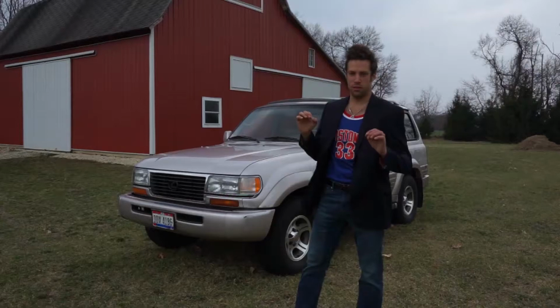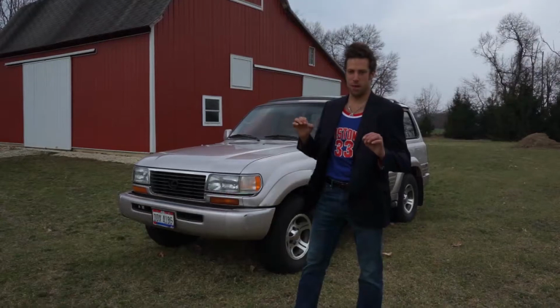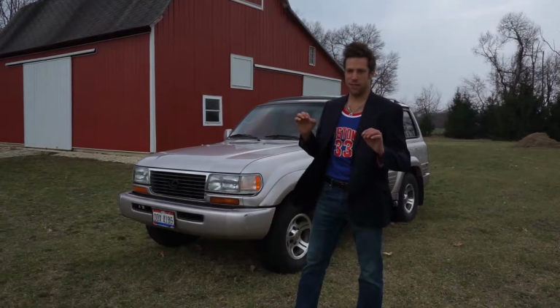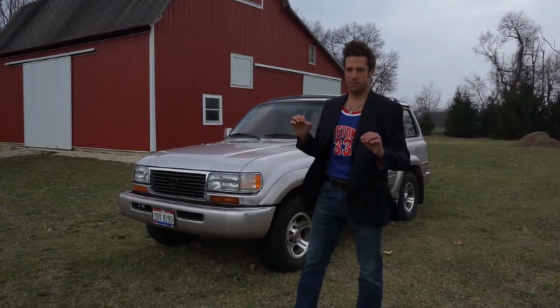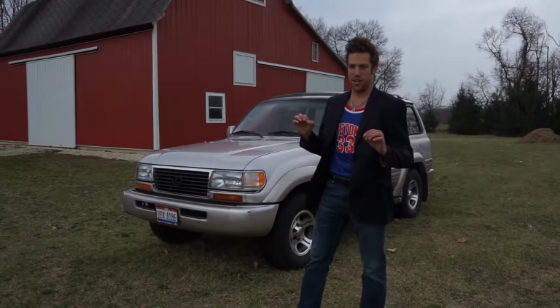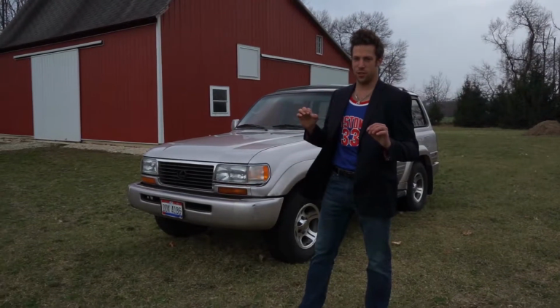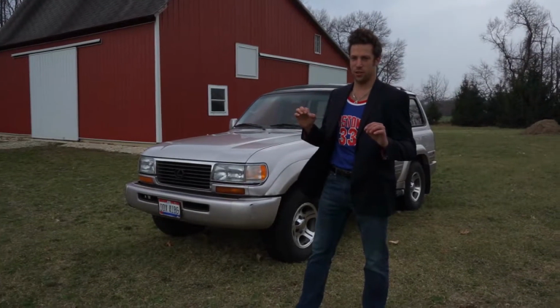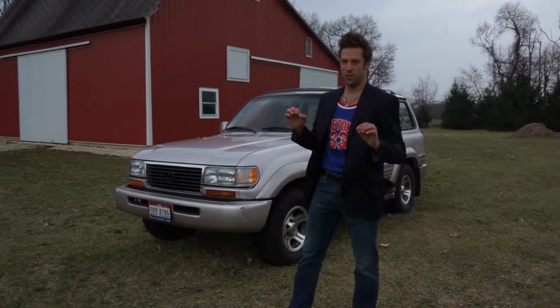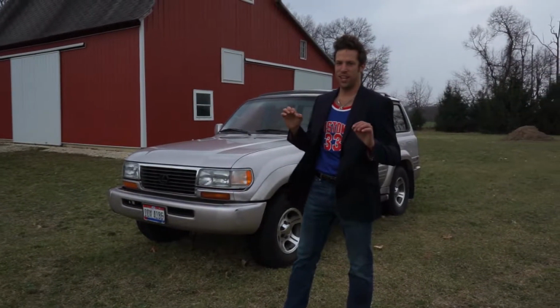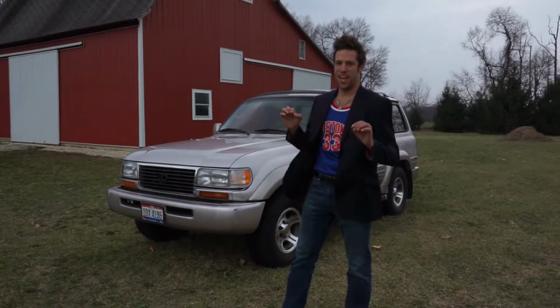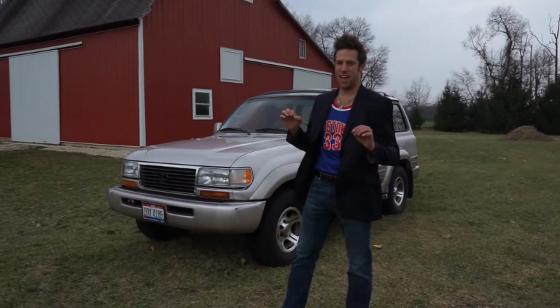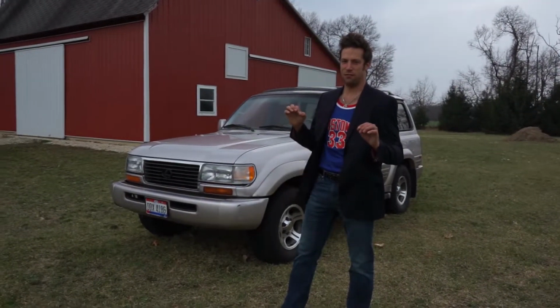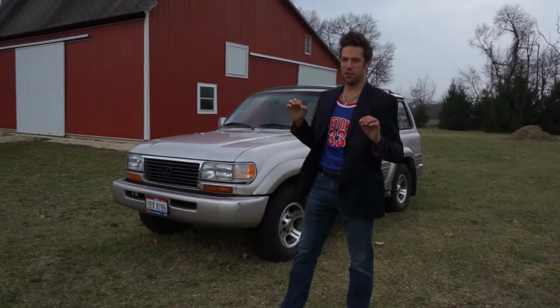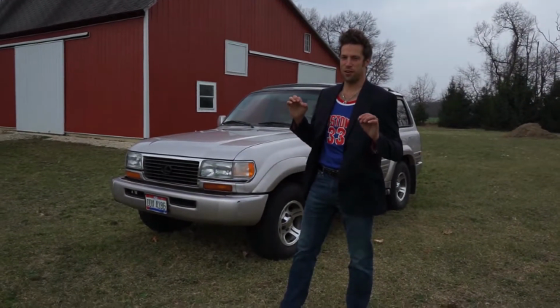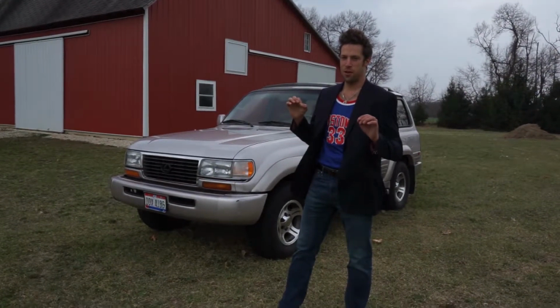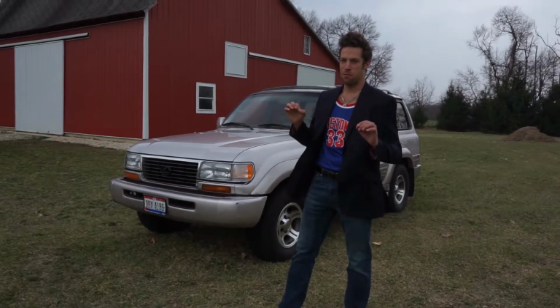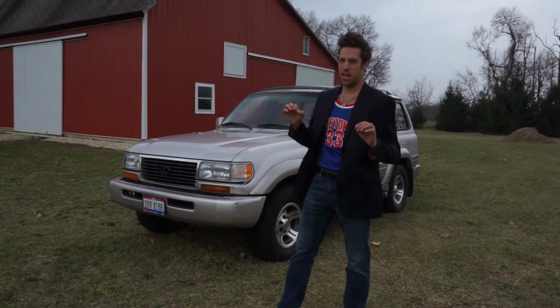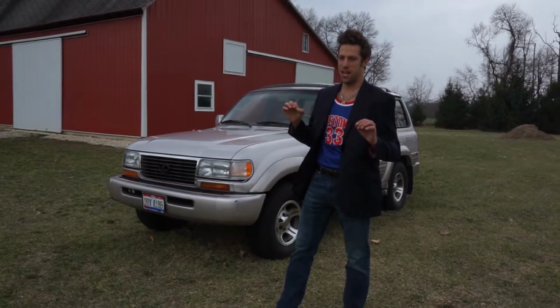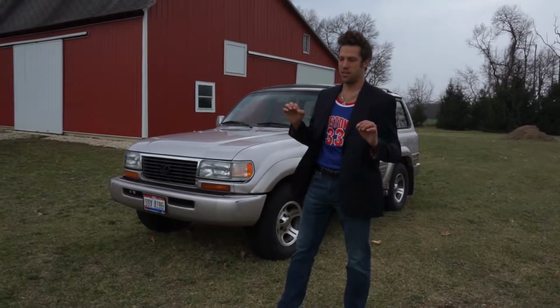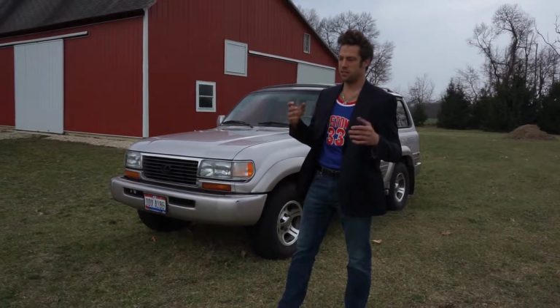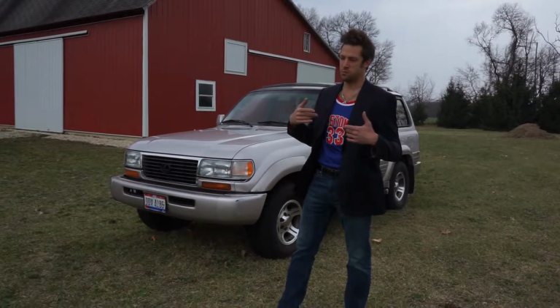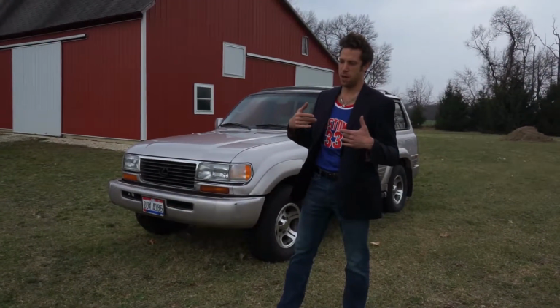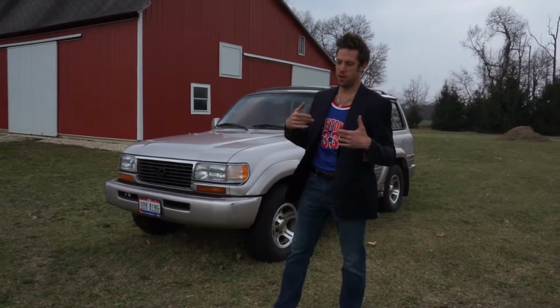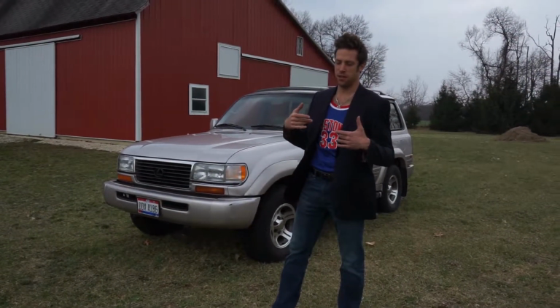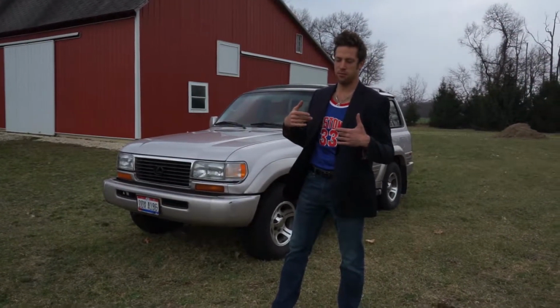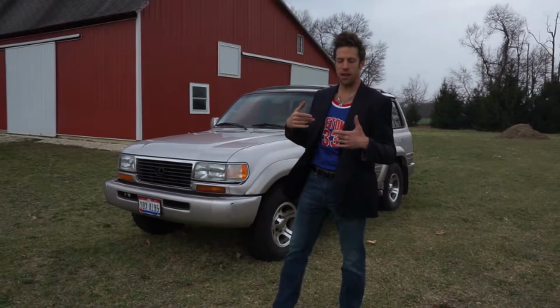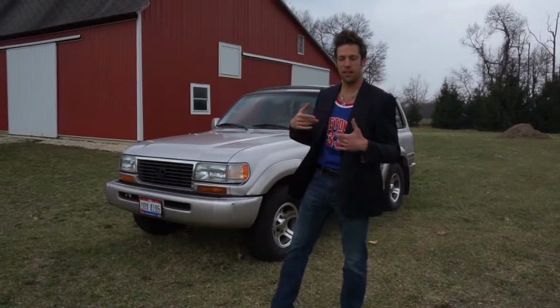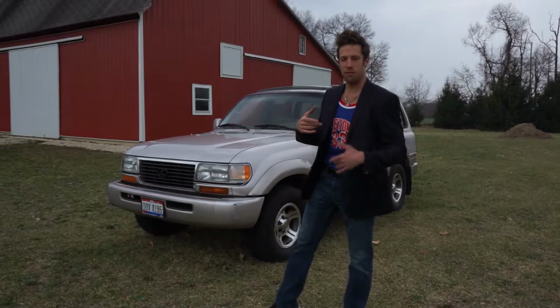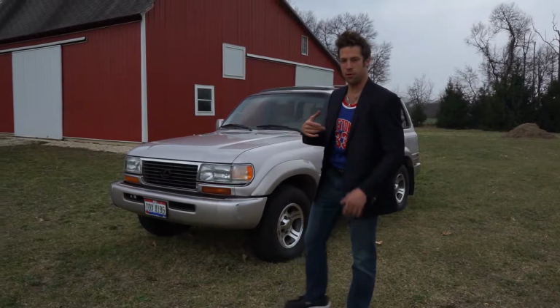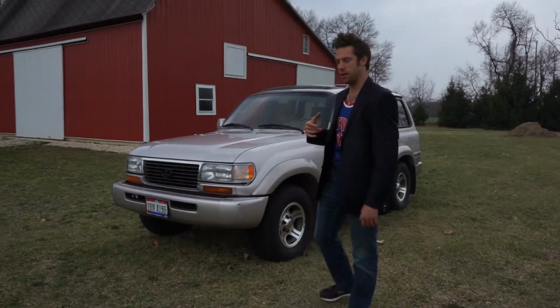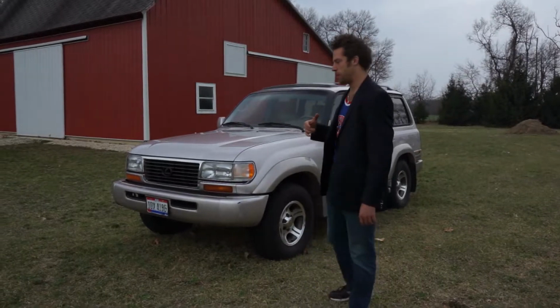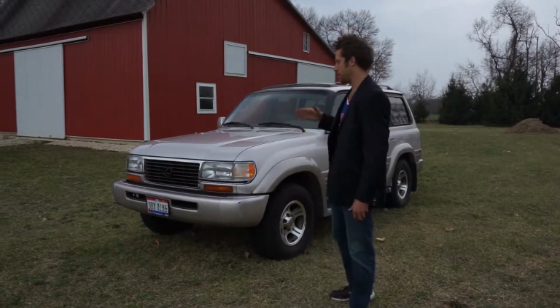The best vehicle ever made. This is my opinion, but I think I have a pretty good opinion.